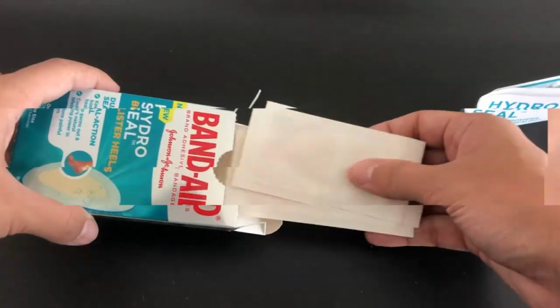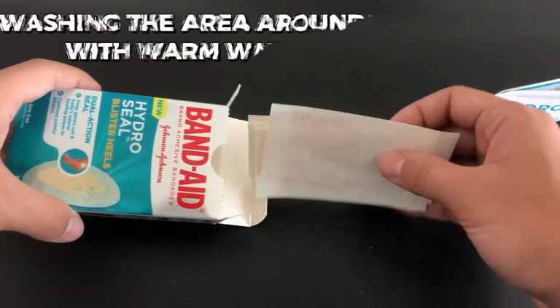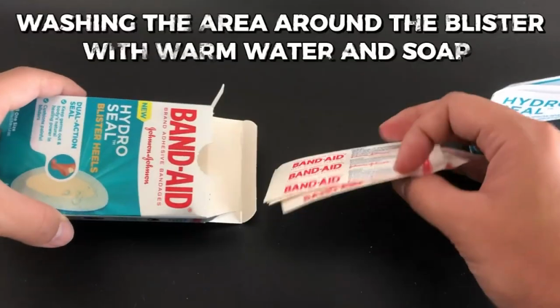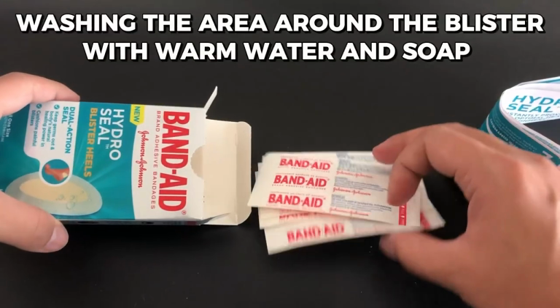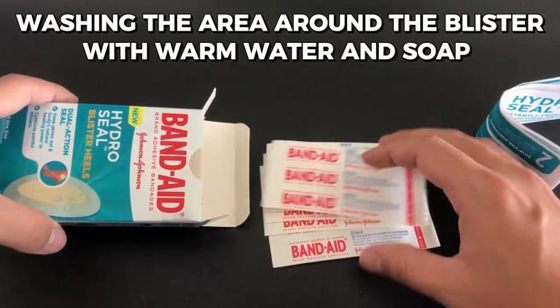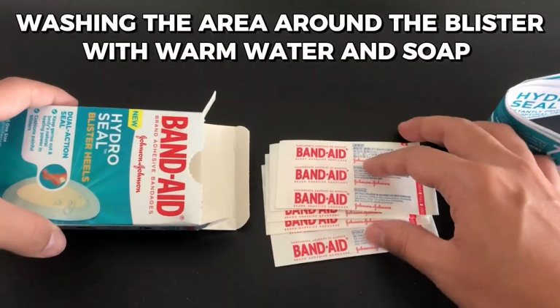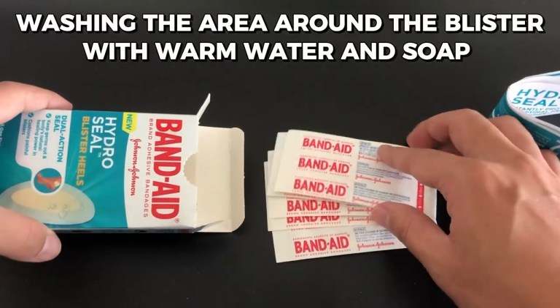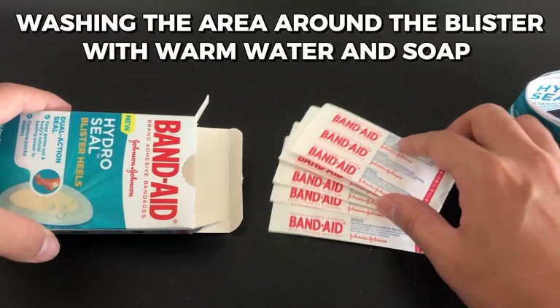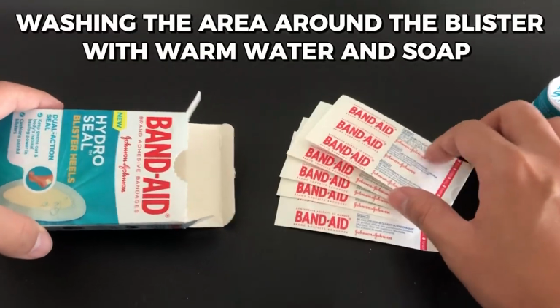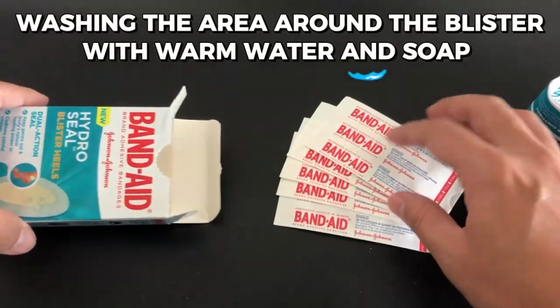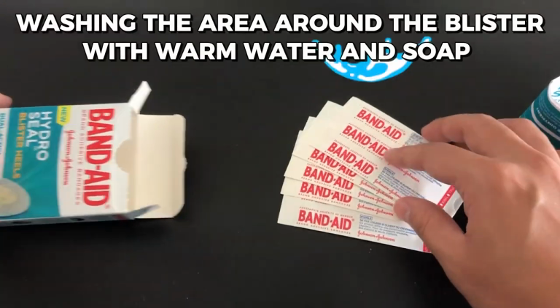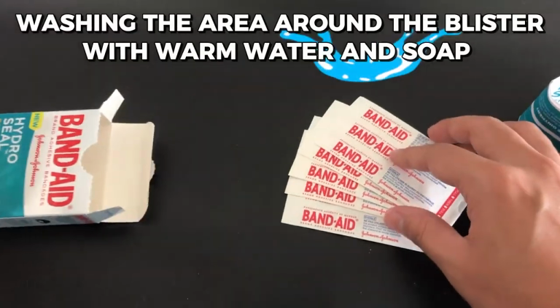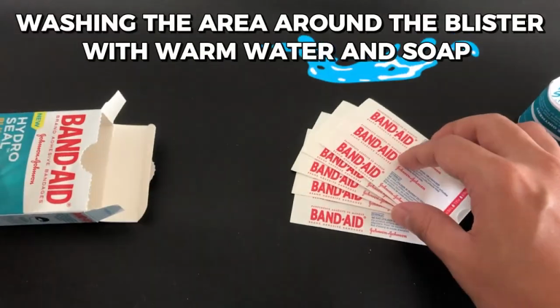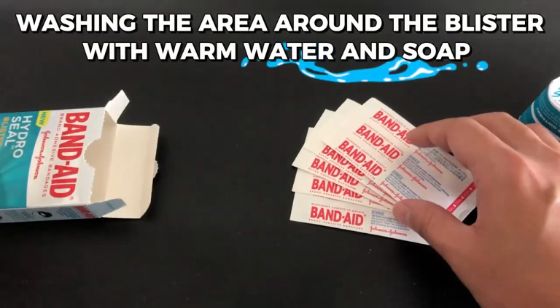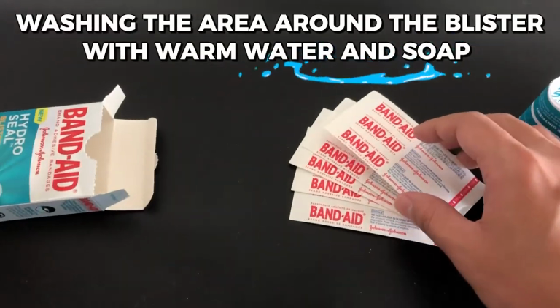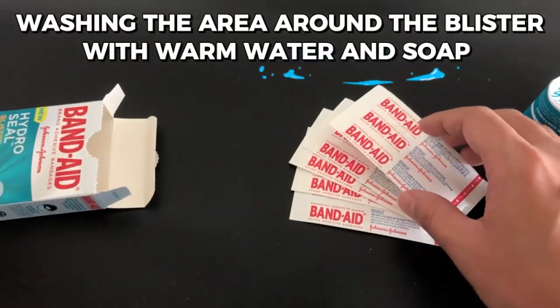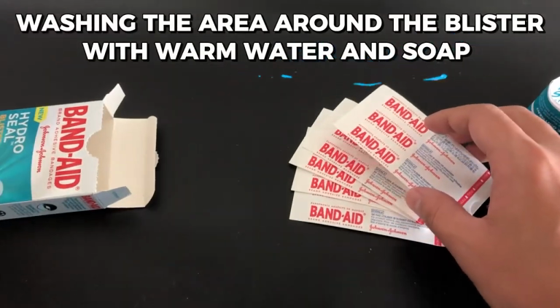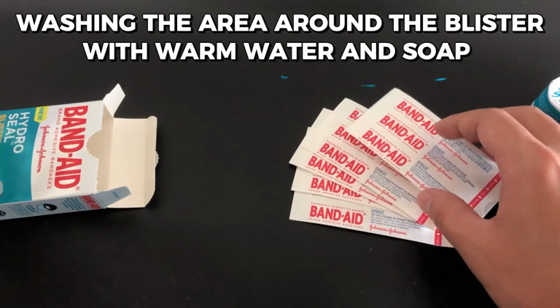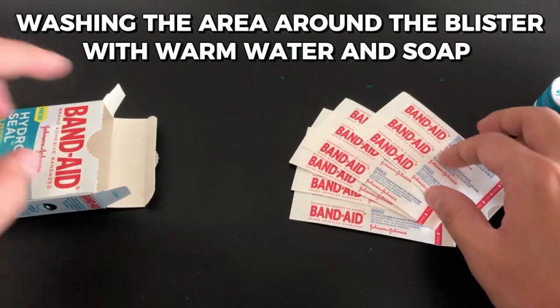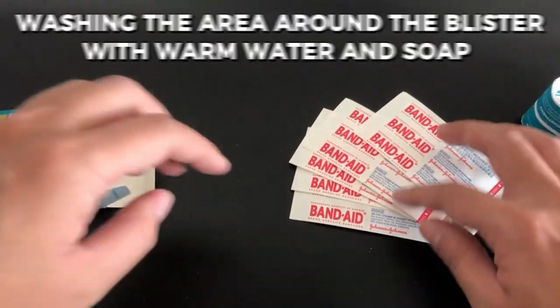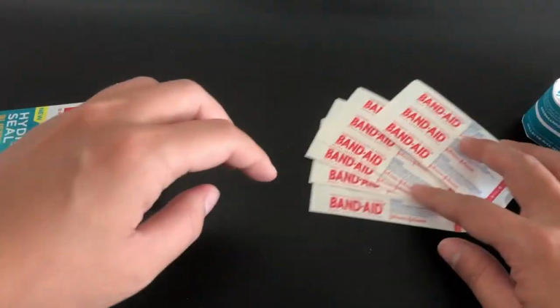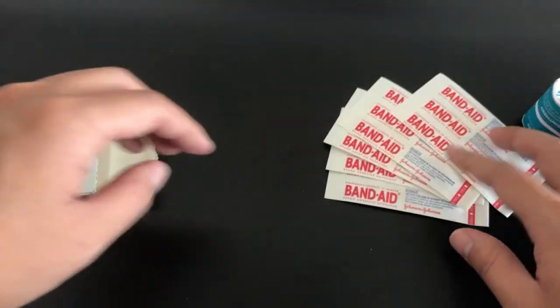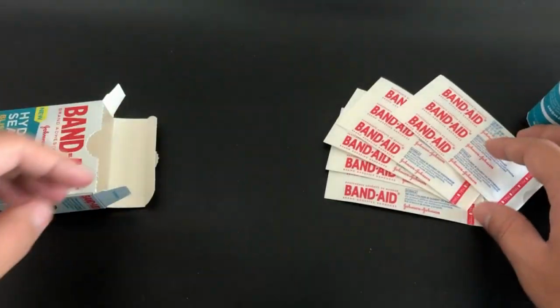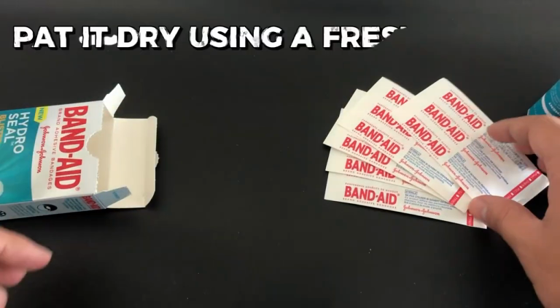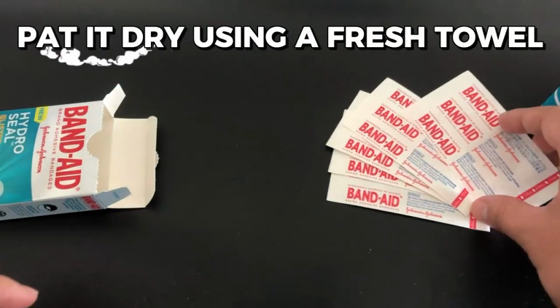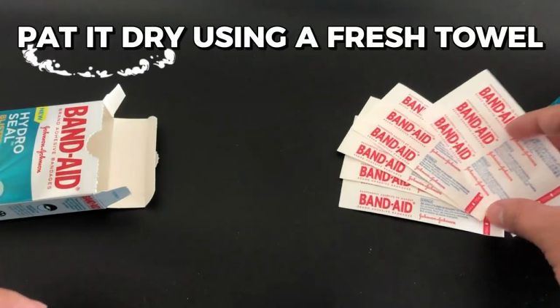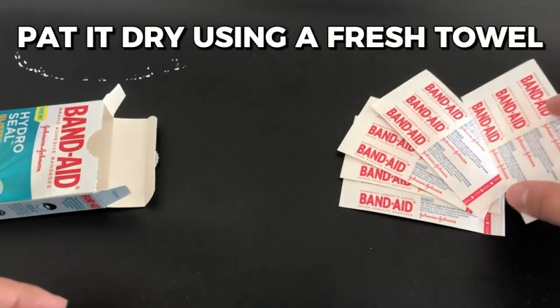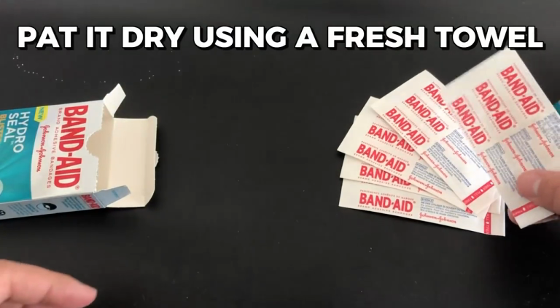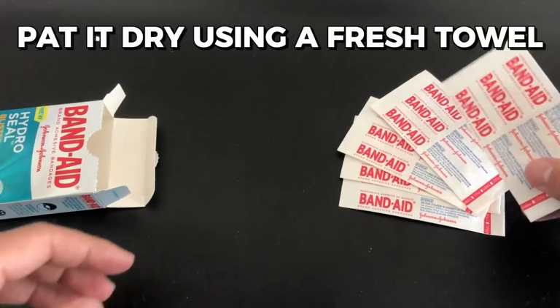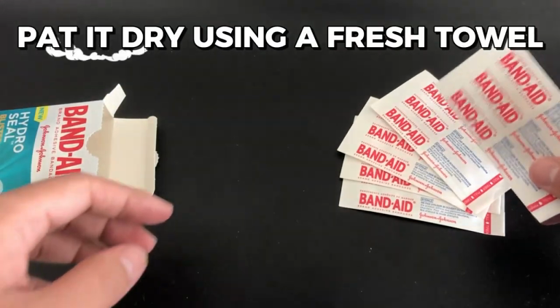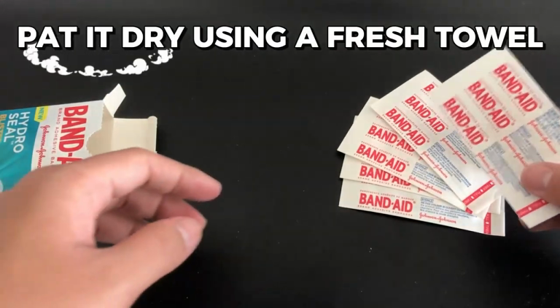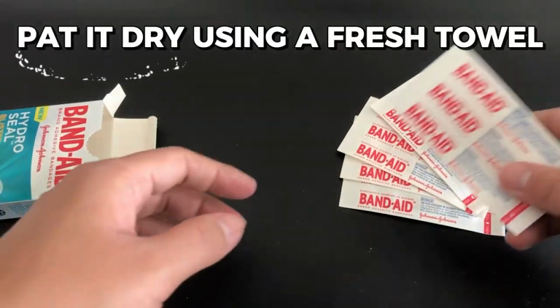Washing the area around the blister with warm water and soap is the first thing to do. Pat it dry using a fresh towel.